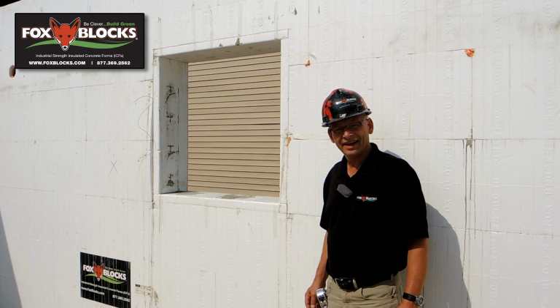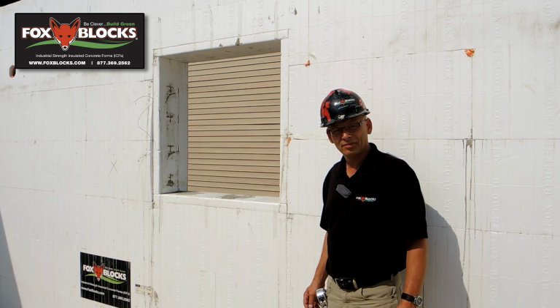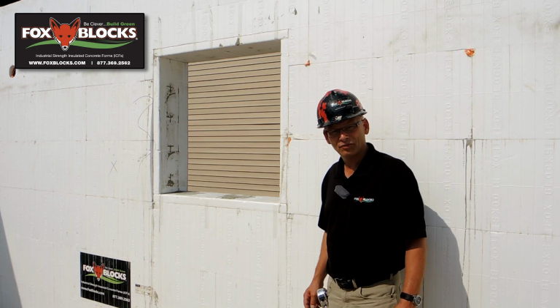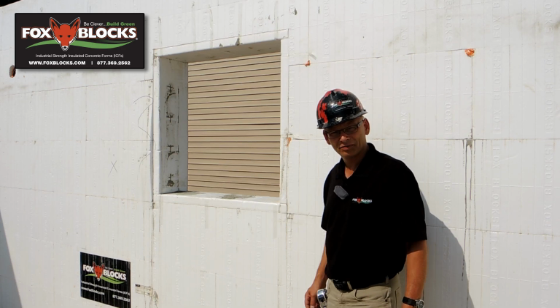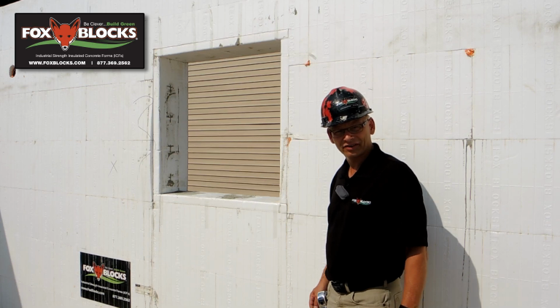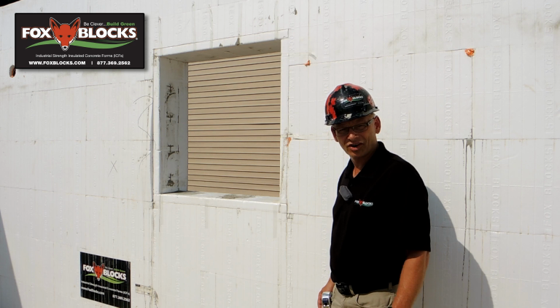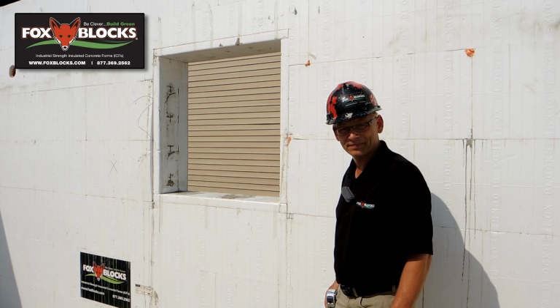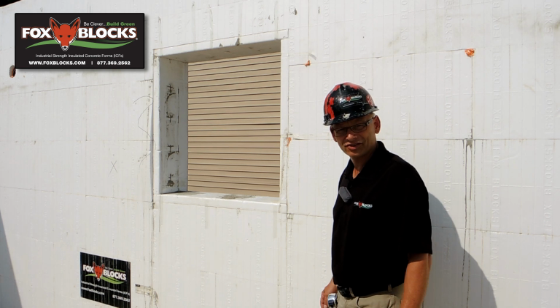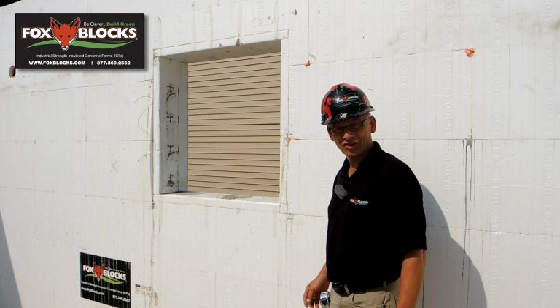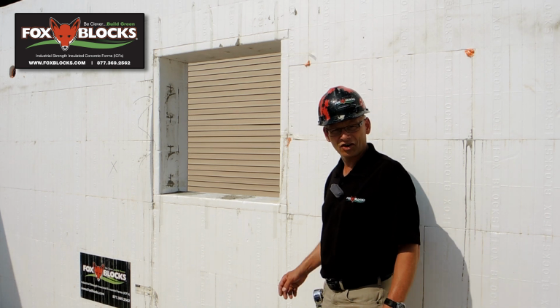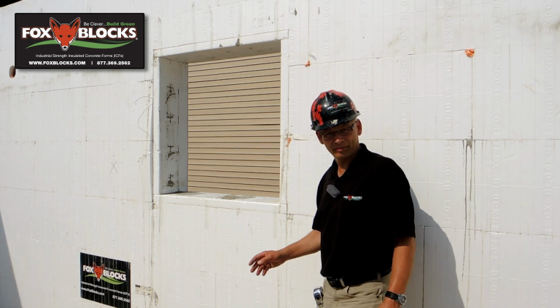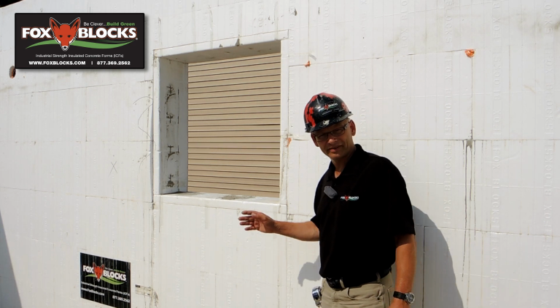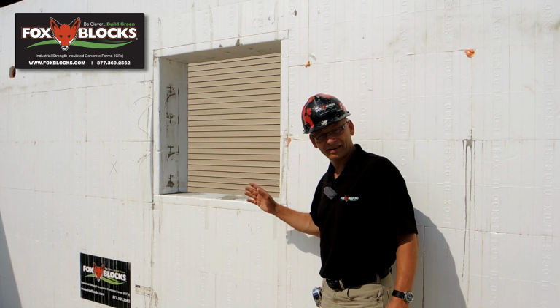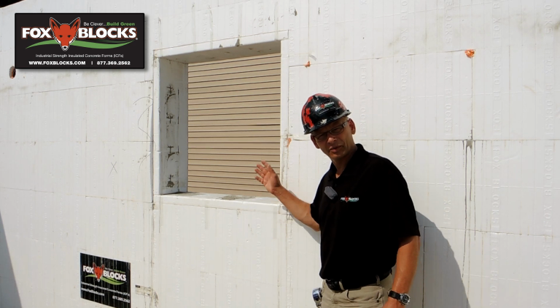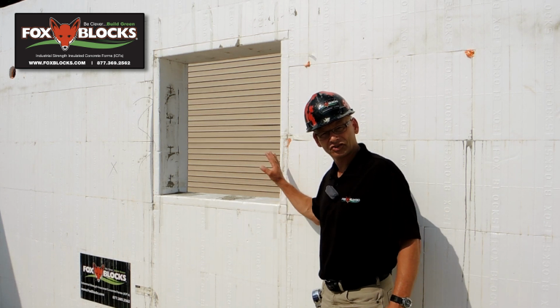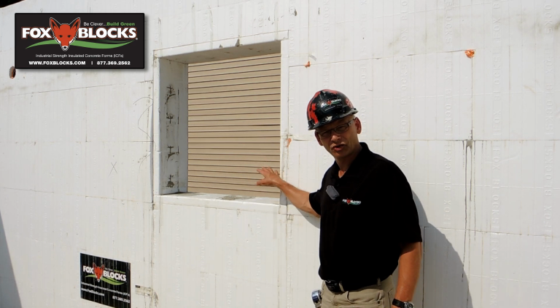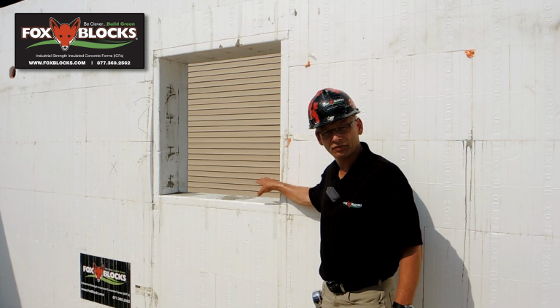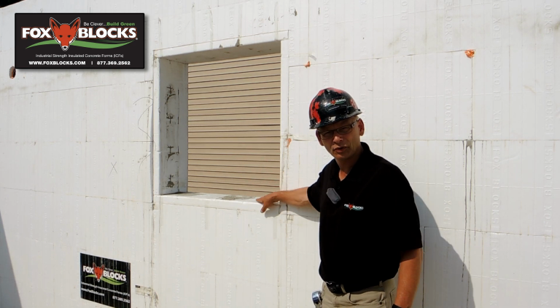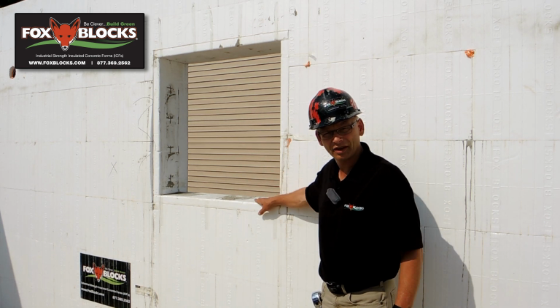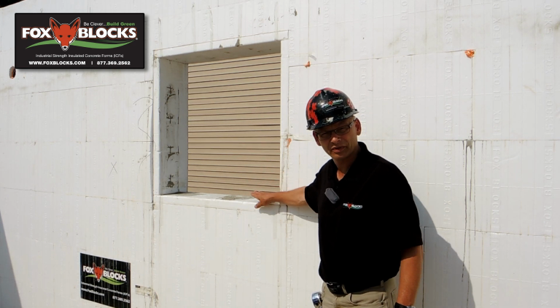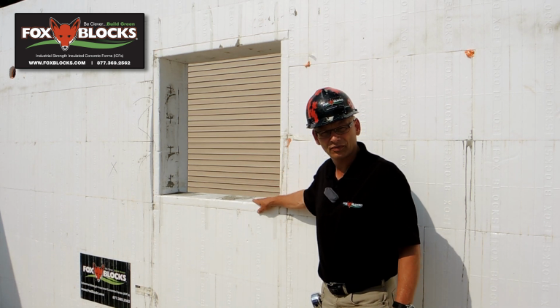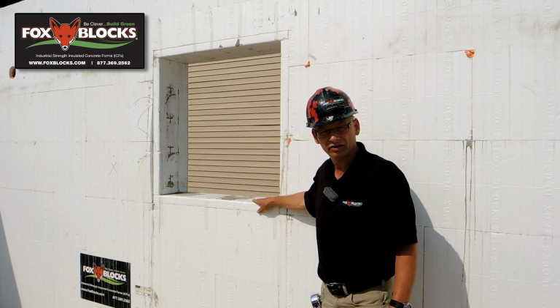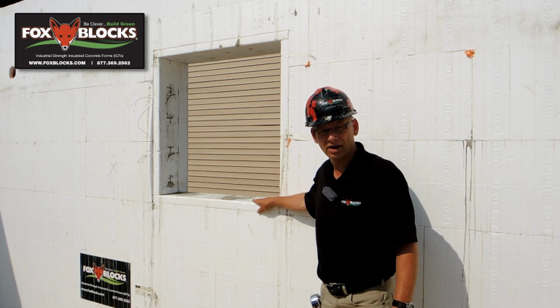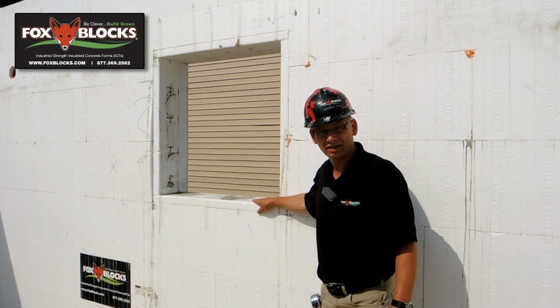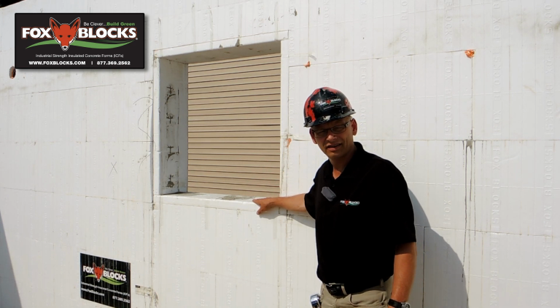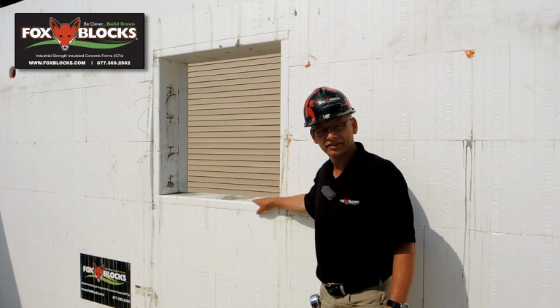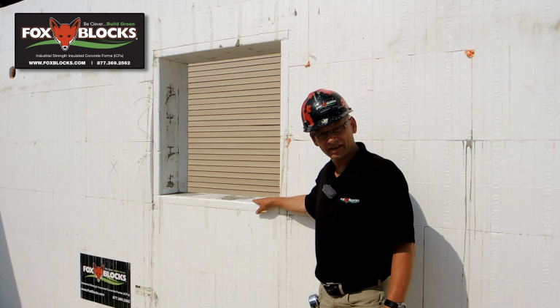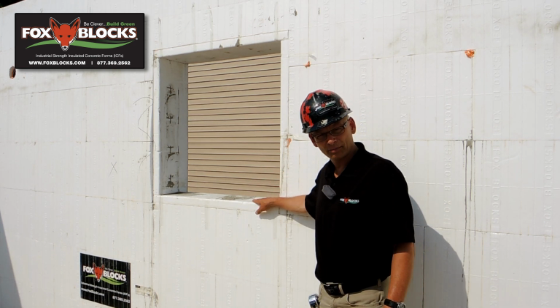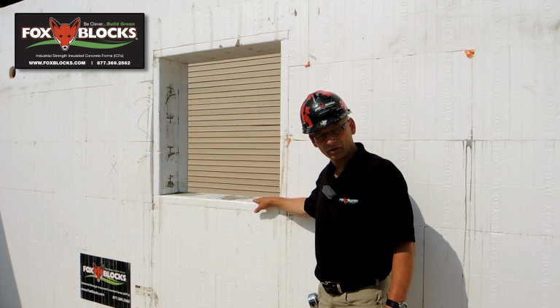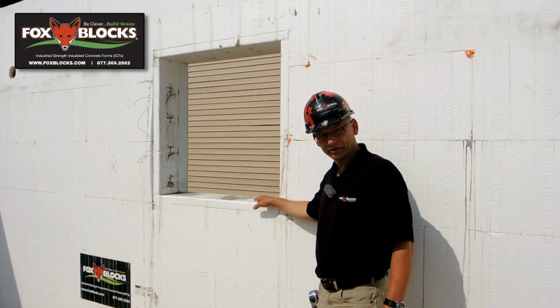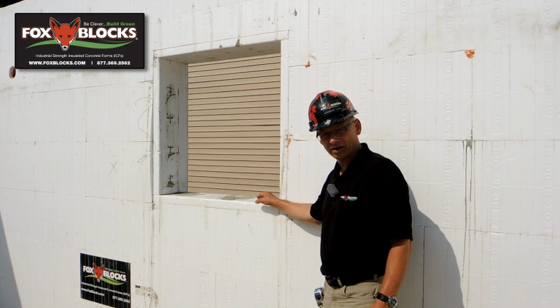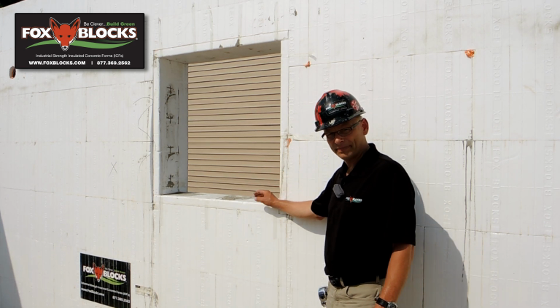Hey, I'm on a Fox Blocks job. It just got concrete placed in and I want to show you a few things with the Fox Buck that's going to help you on your job.